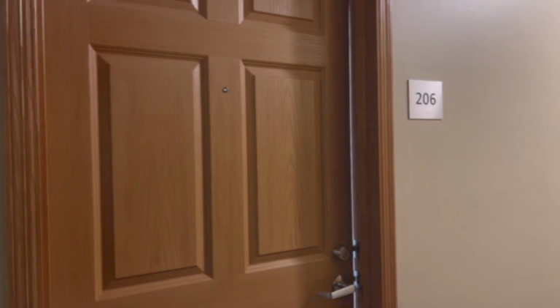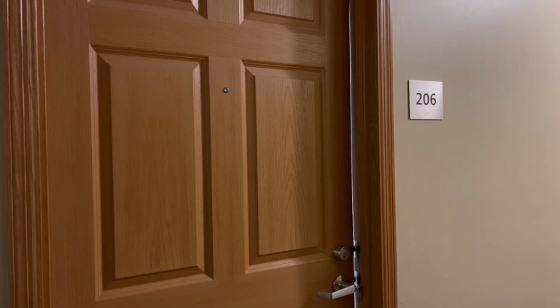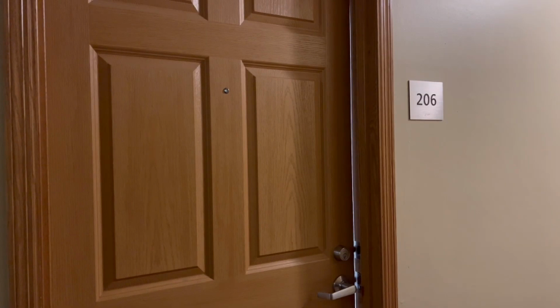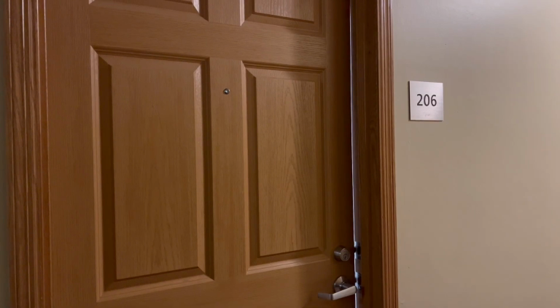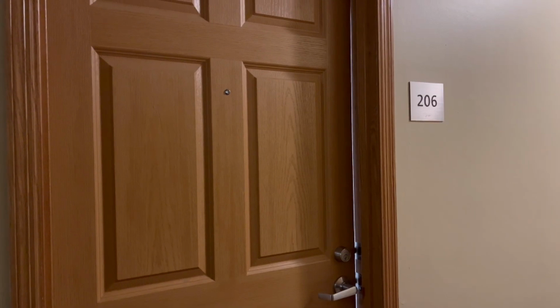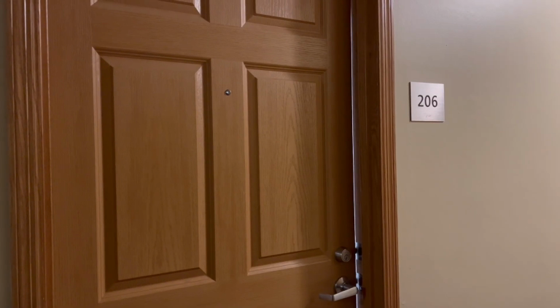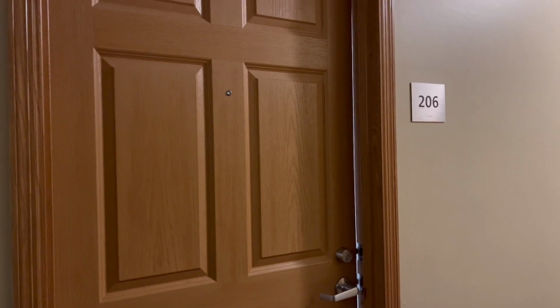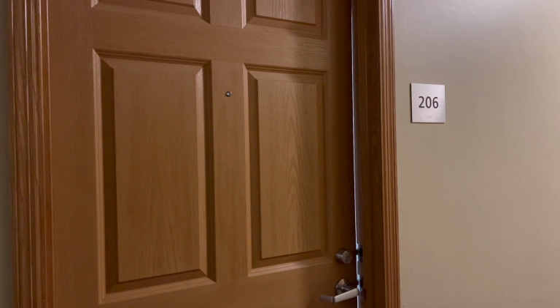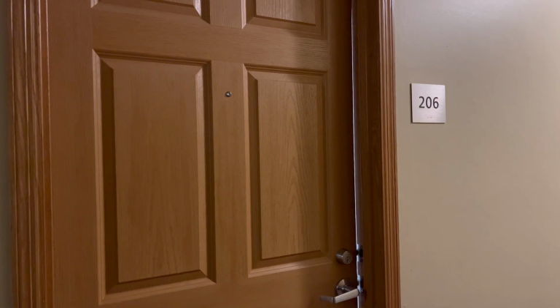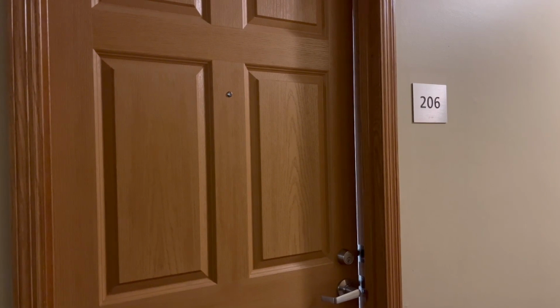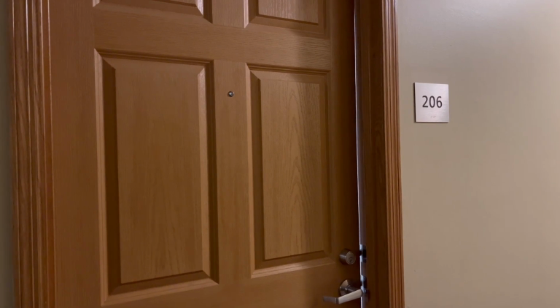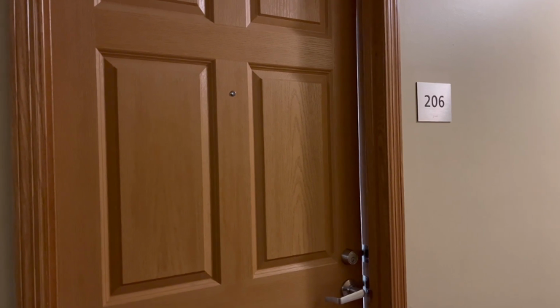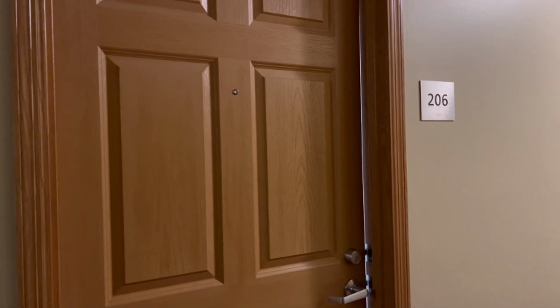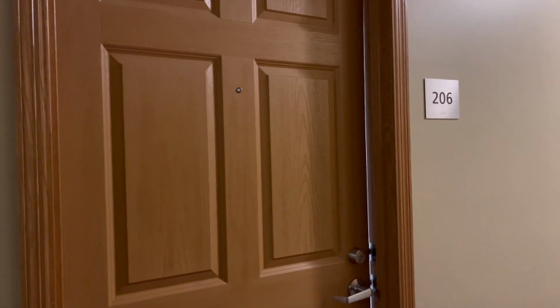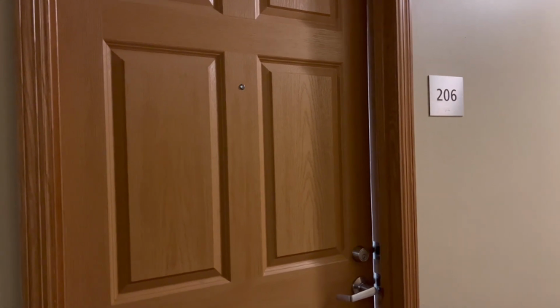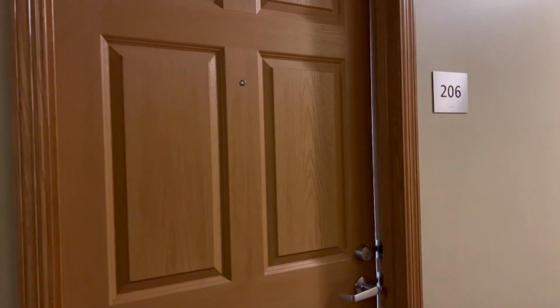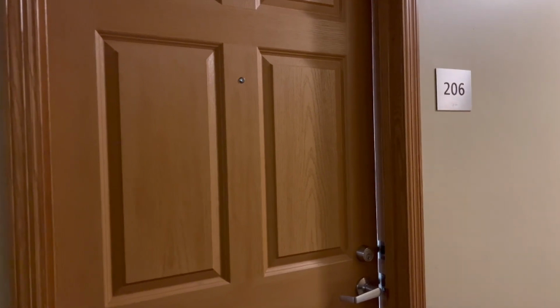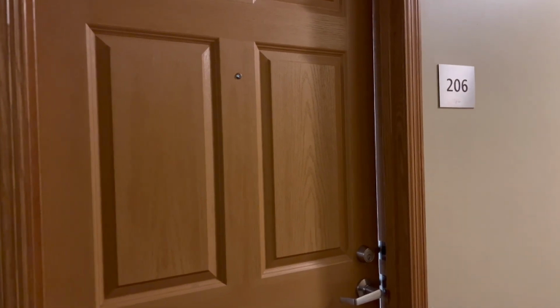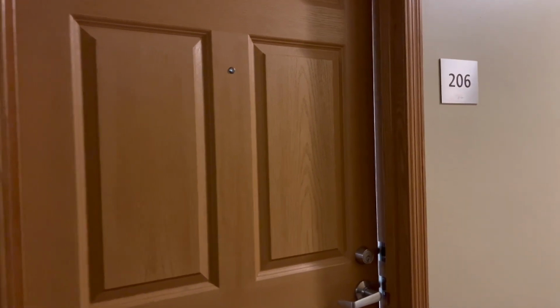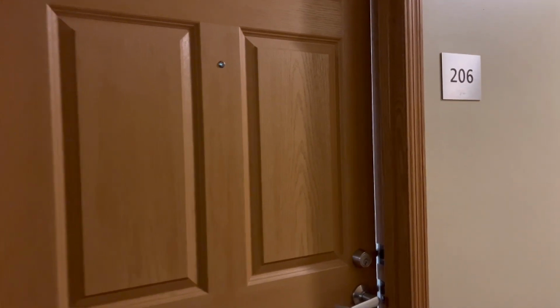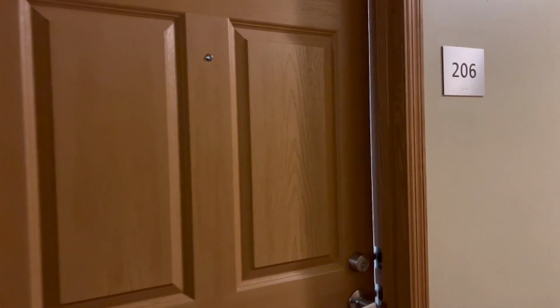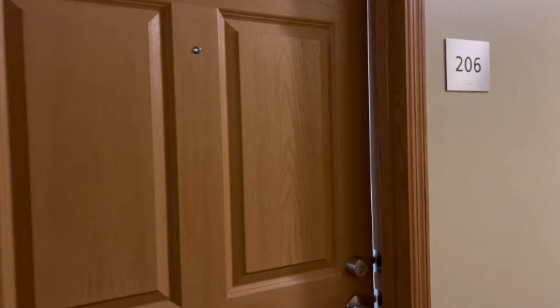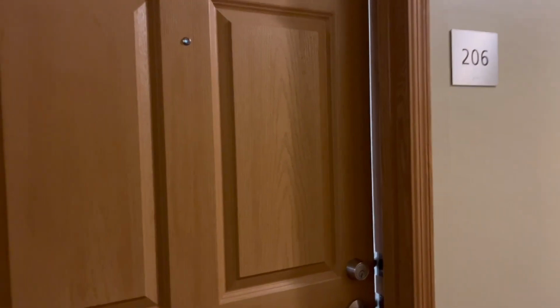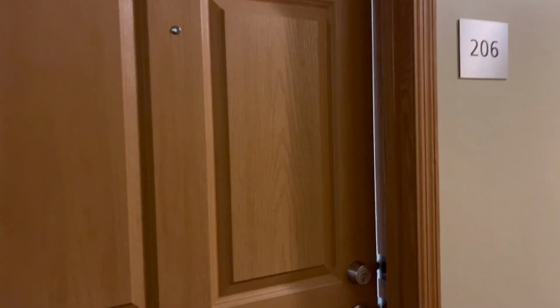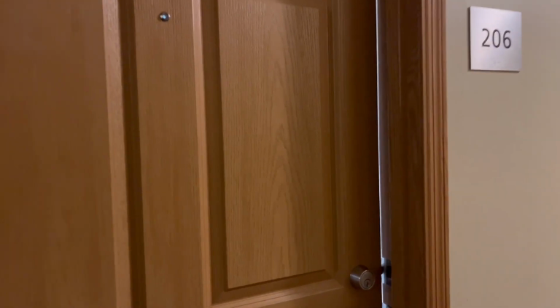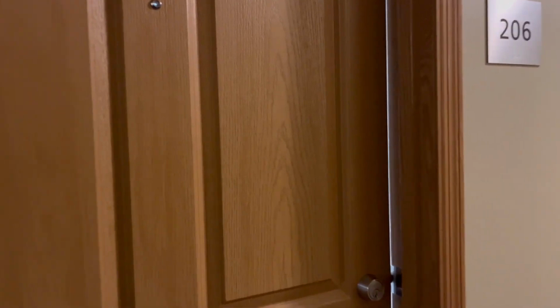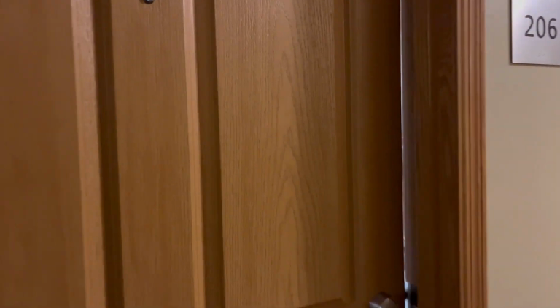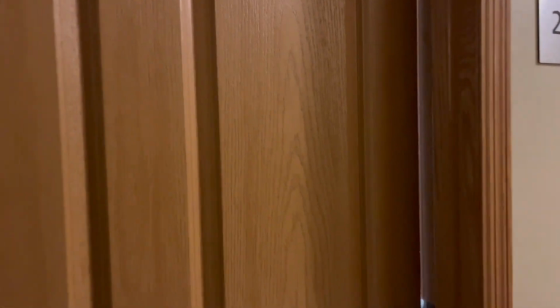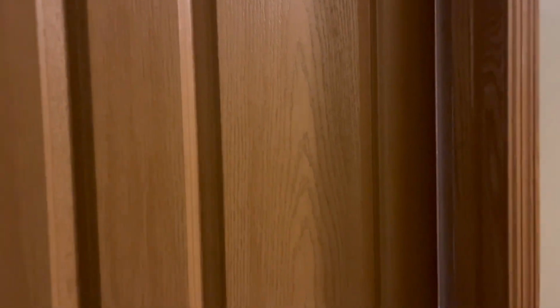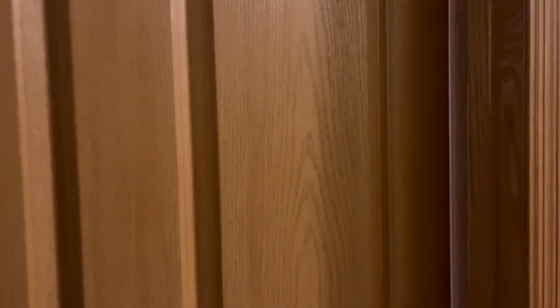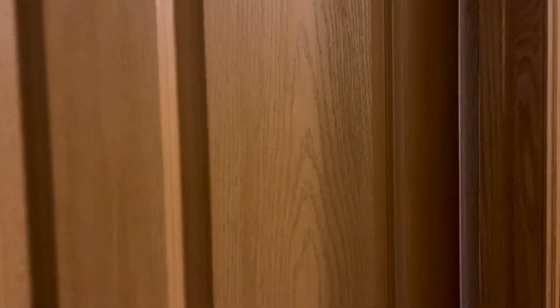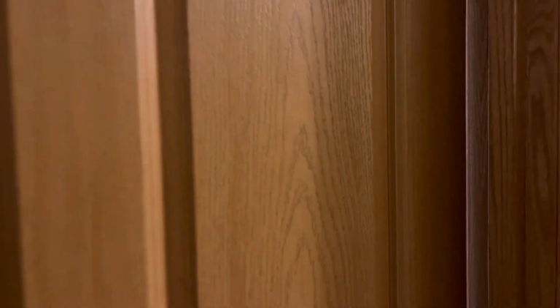Welcome to Viewpoint Apartments. Today, we're going to take a tour of a two-bedroom apartment home.